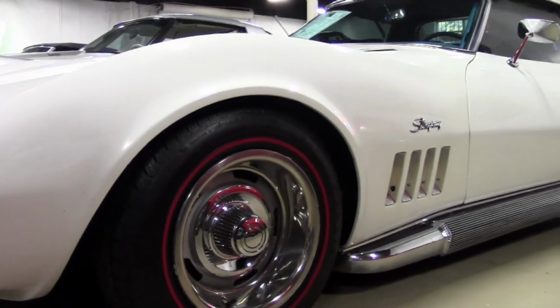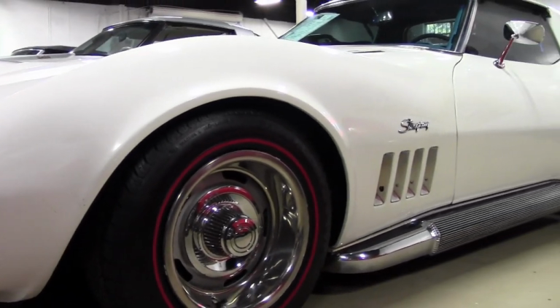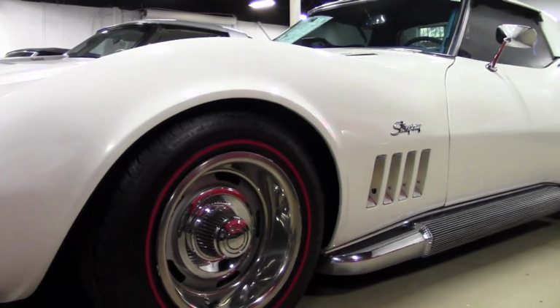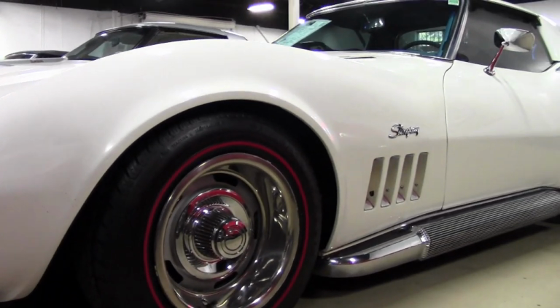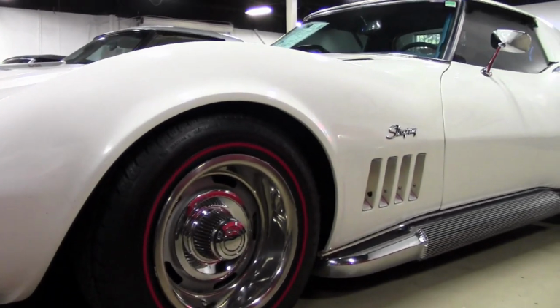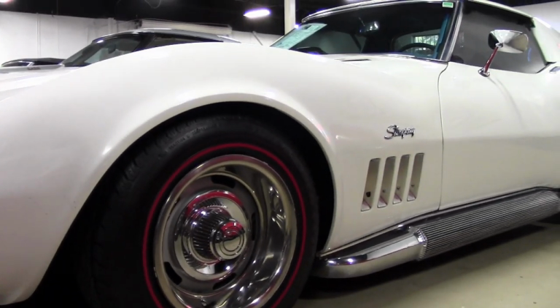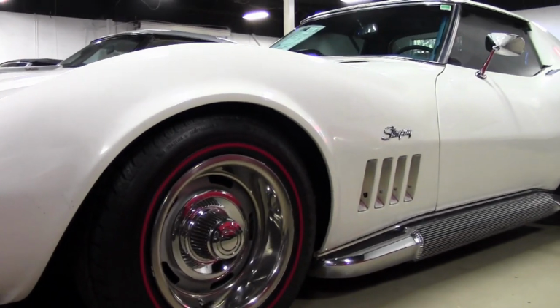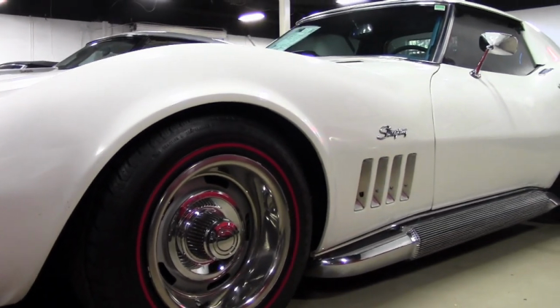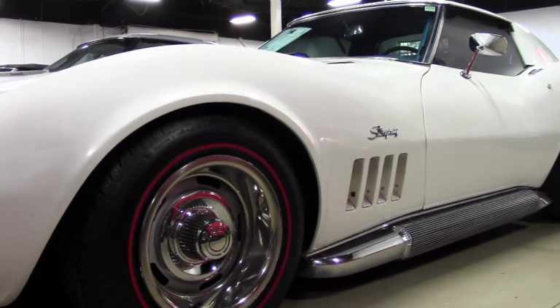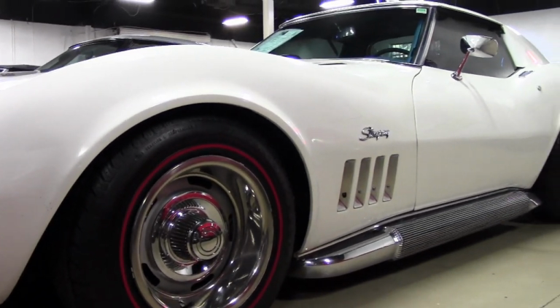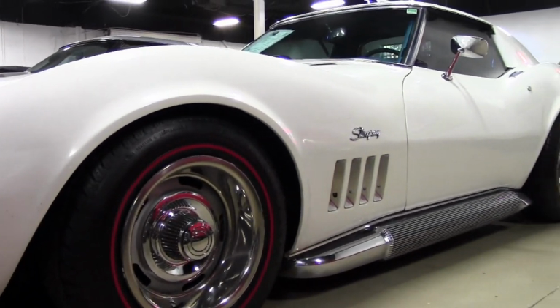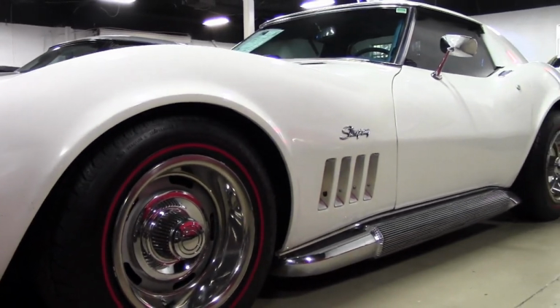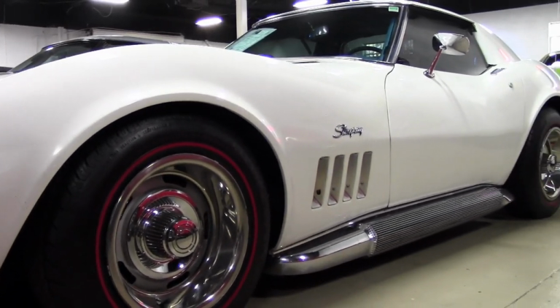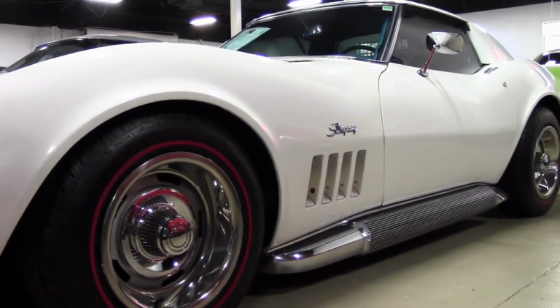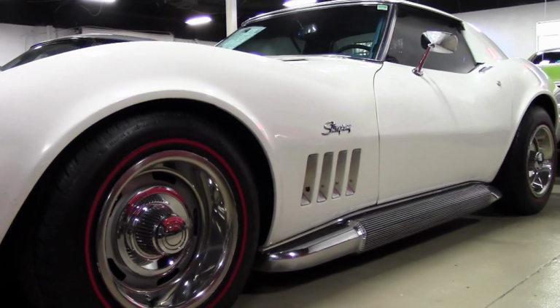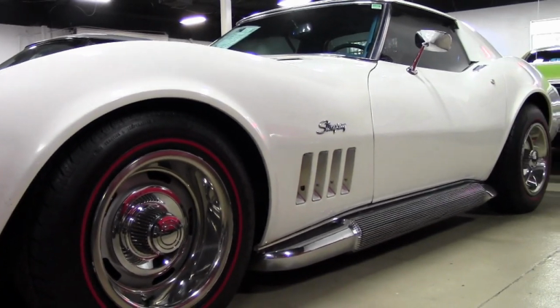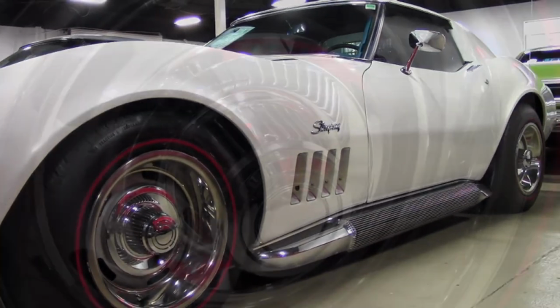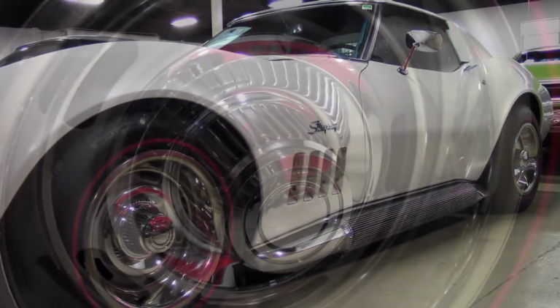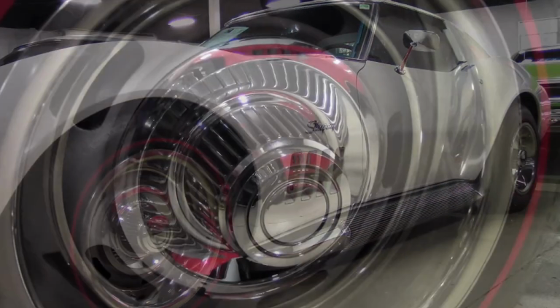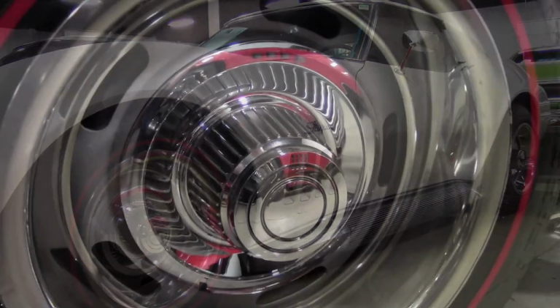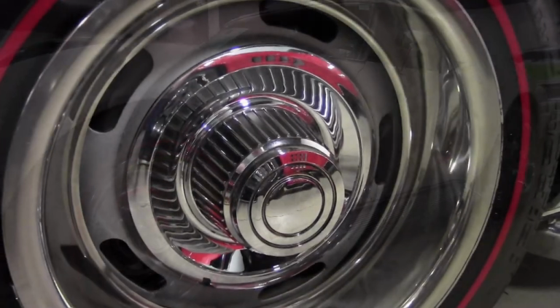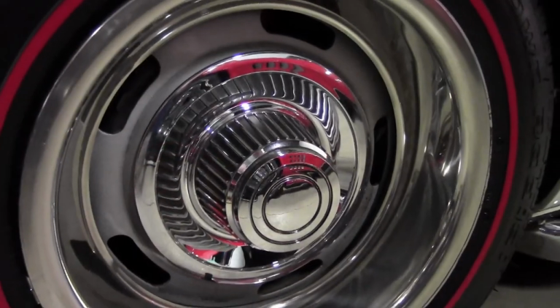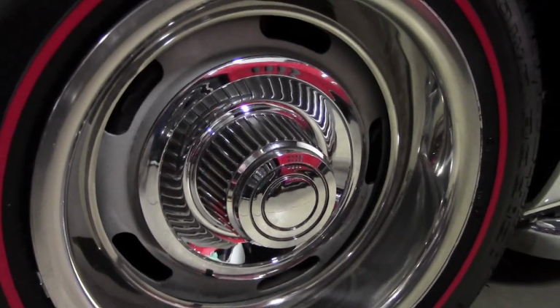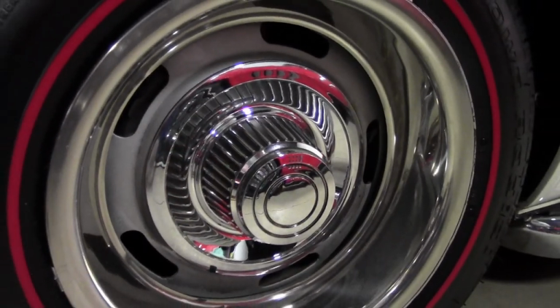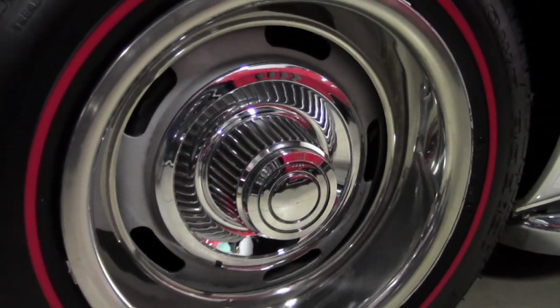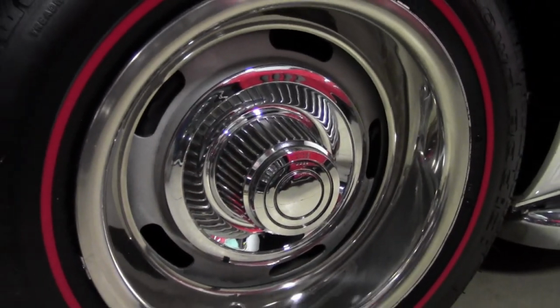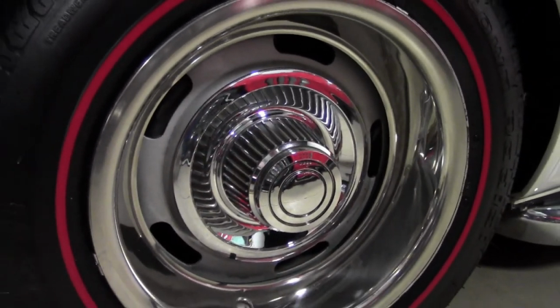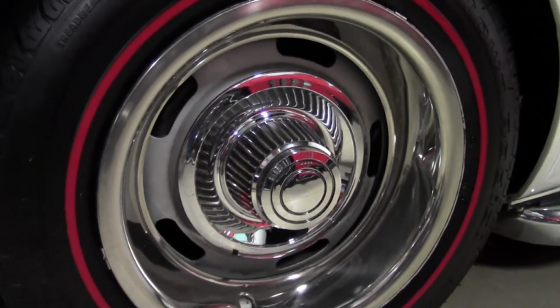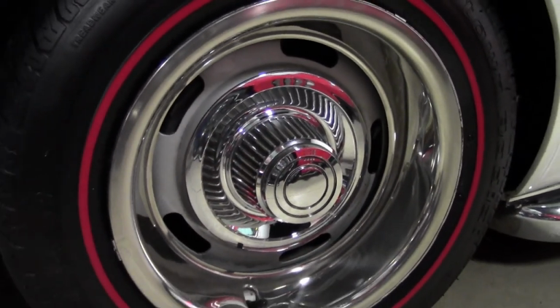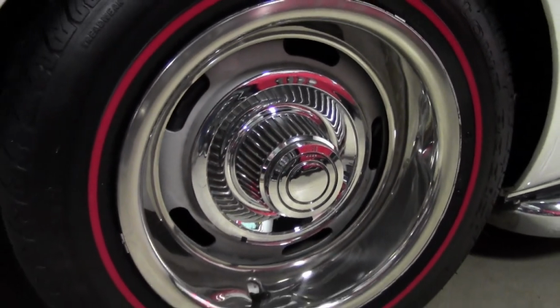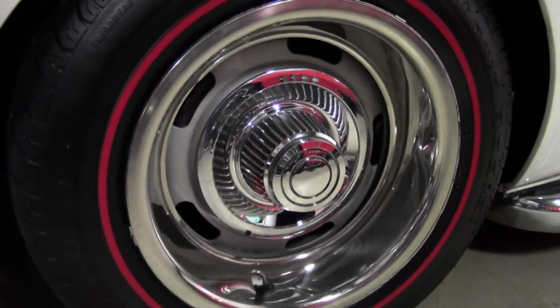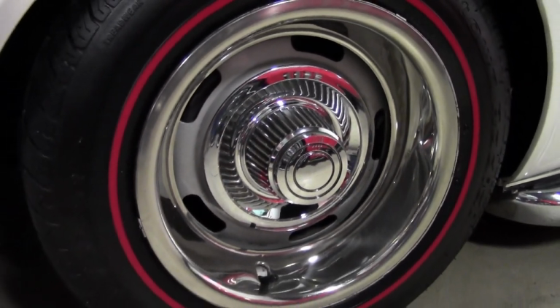It has a matching numbers 300-plus horsepower, 350-cubic-inch engine, and has an automatic transmission.